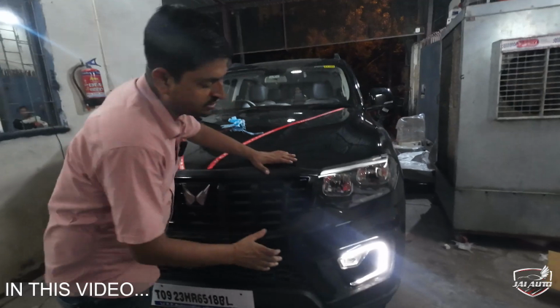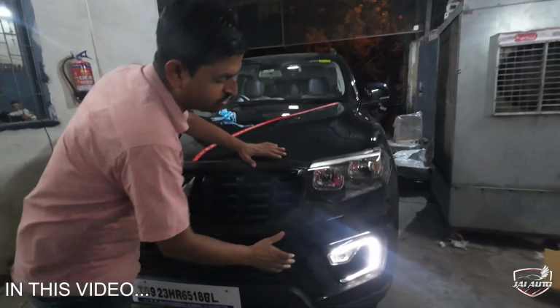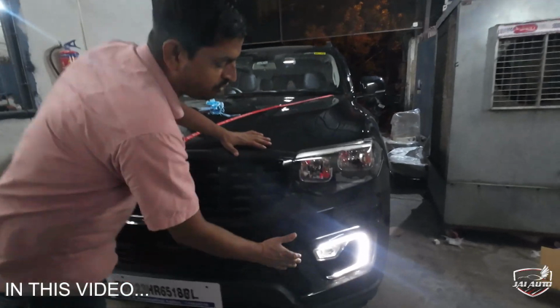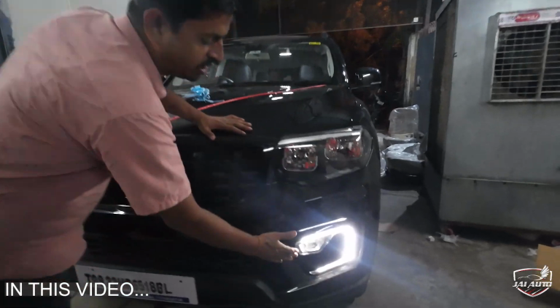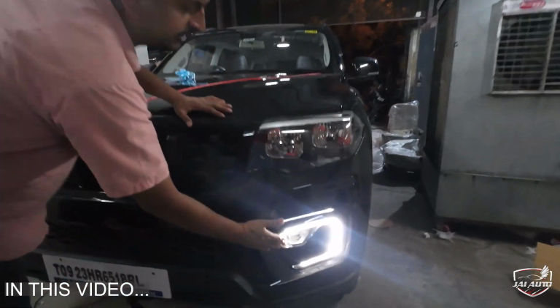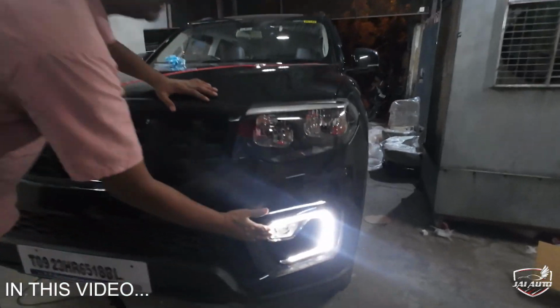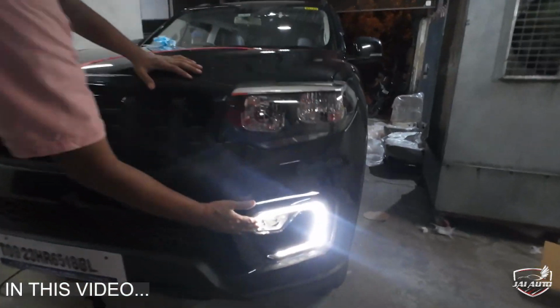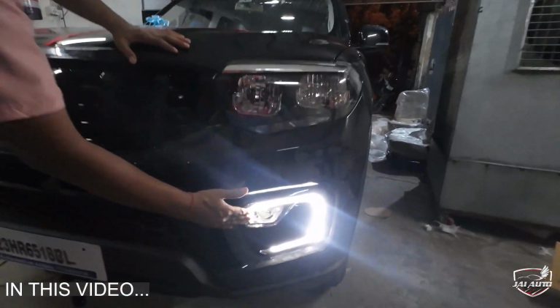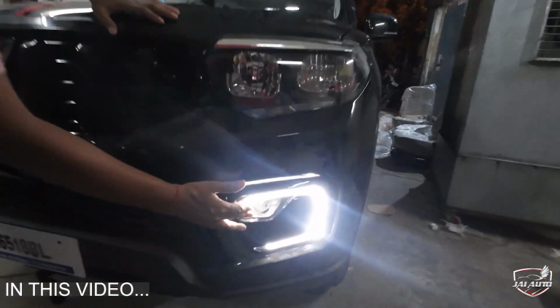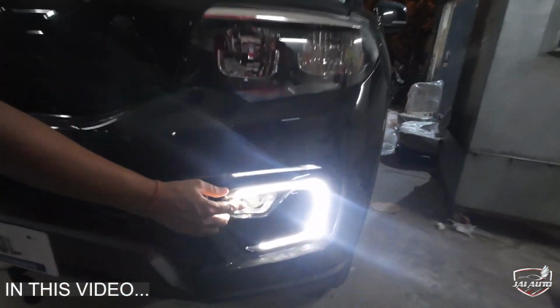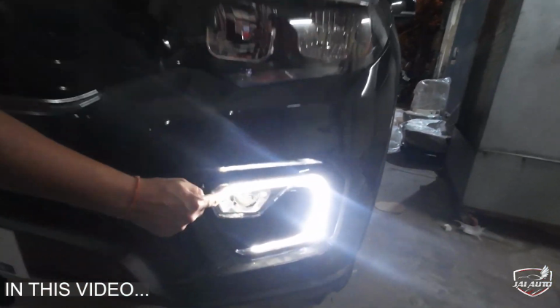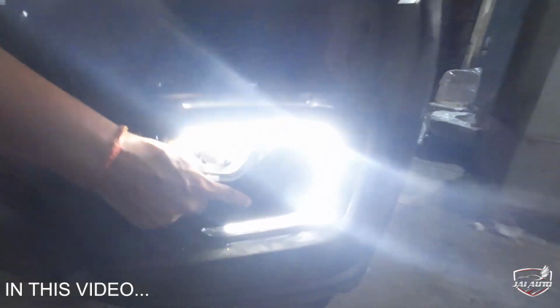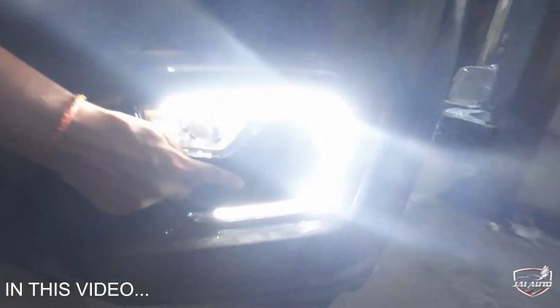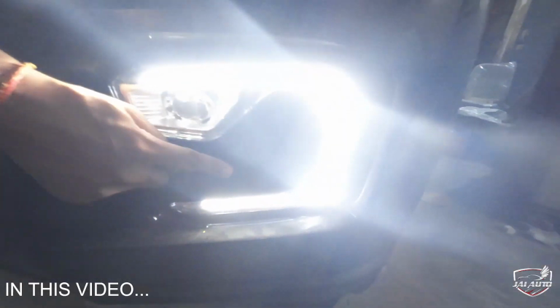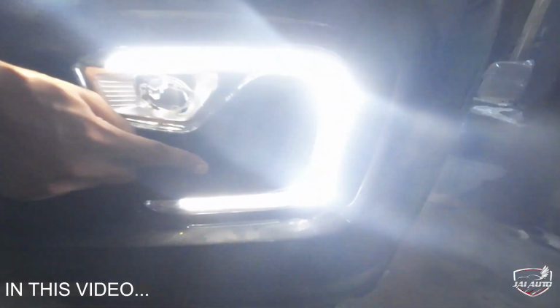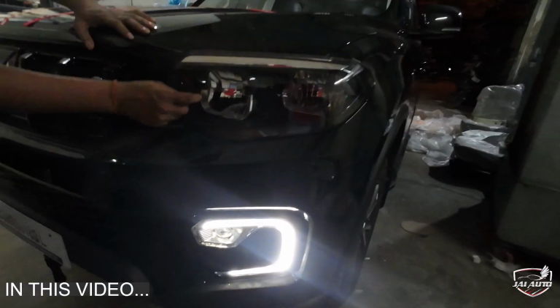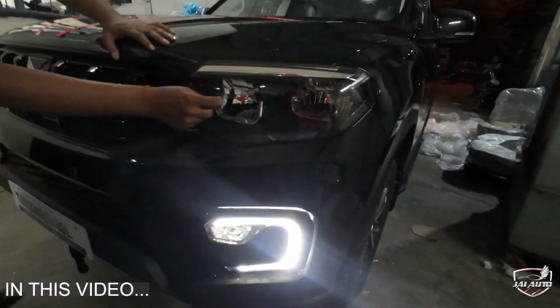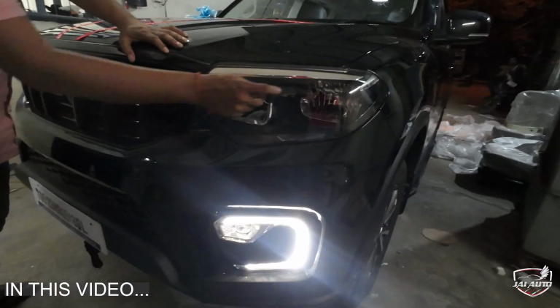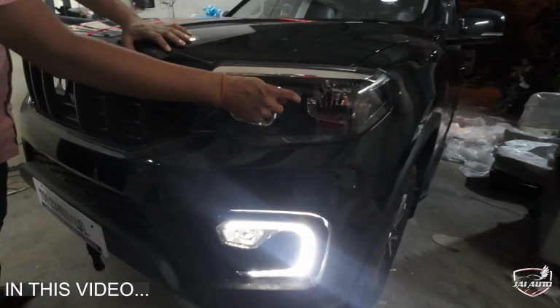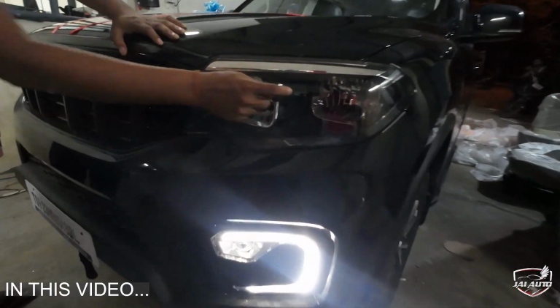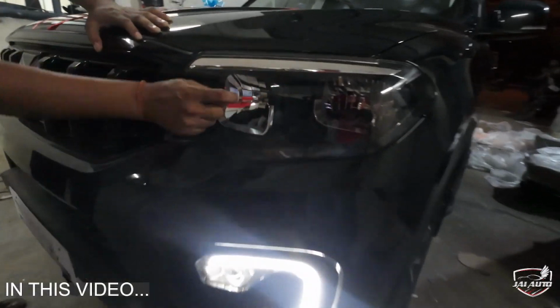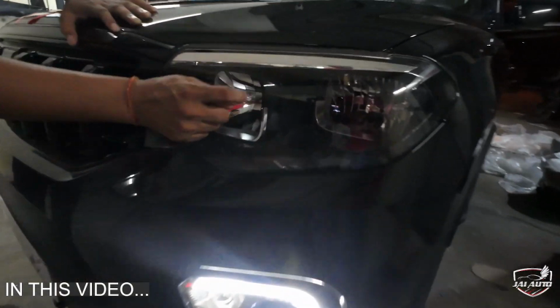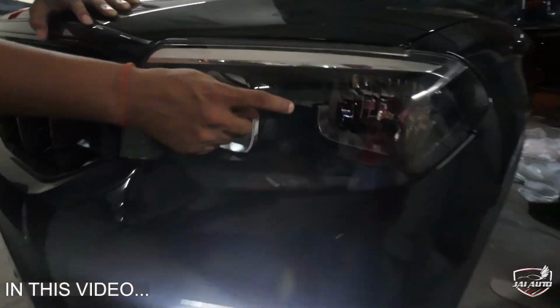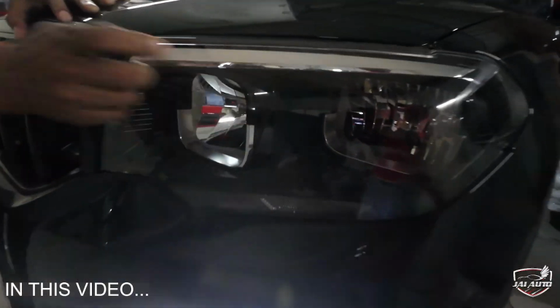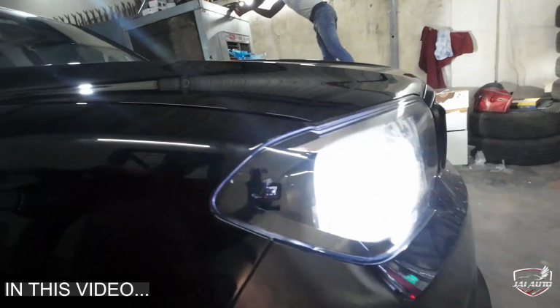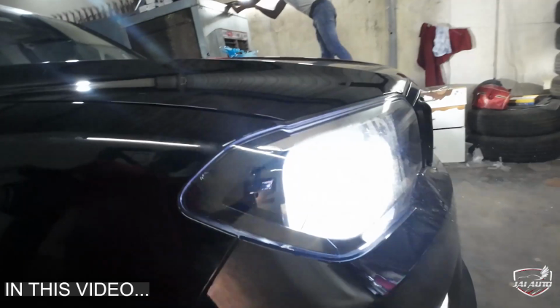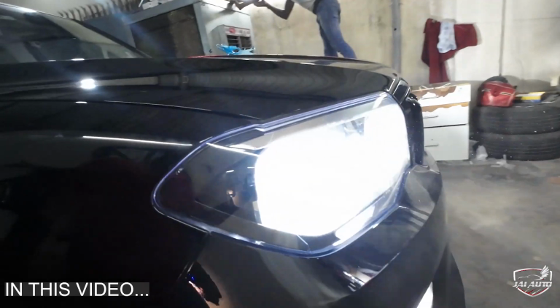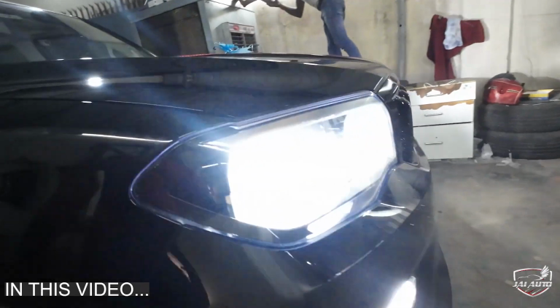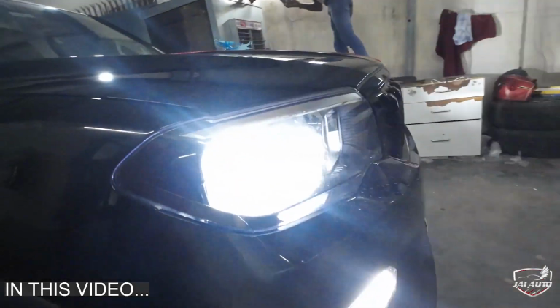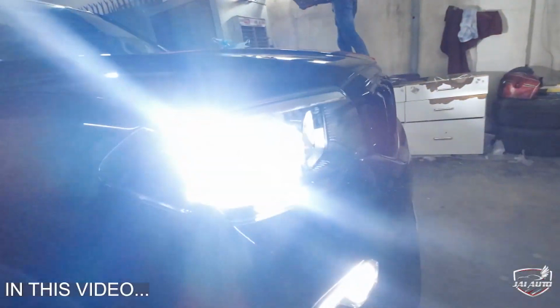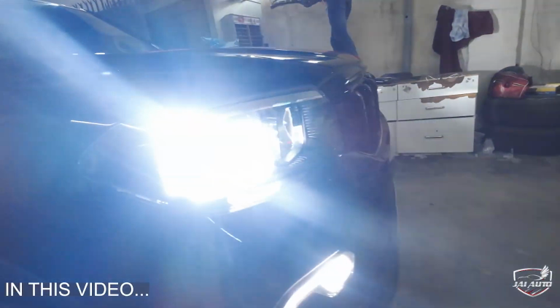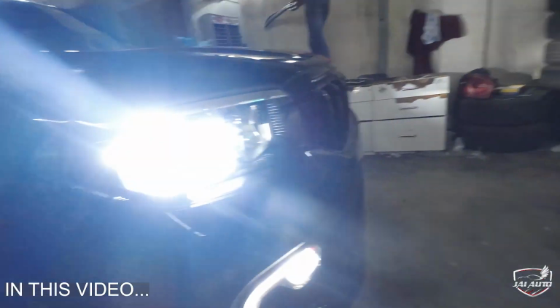This is the fog light that needs it — it looks like a sensor. The headlight LED has been upgraded, and you can see the headlight LED.